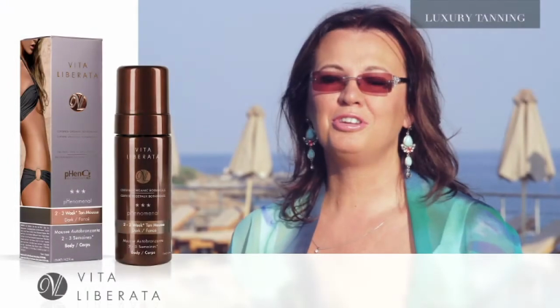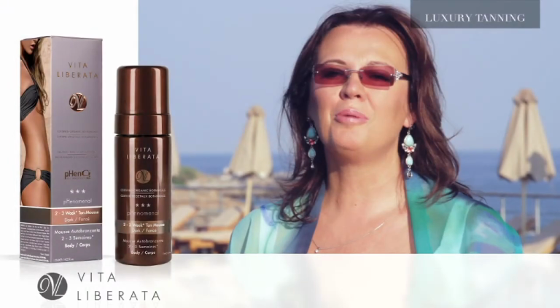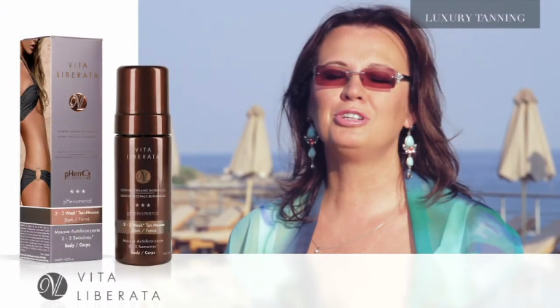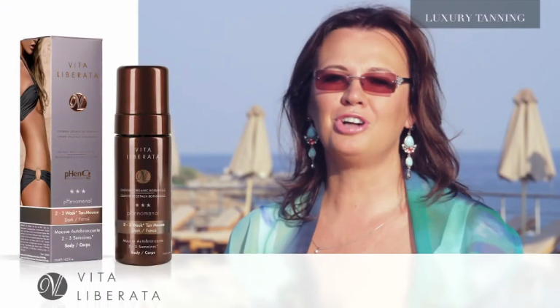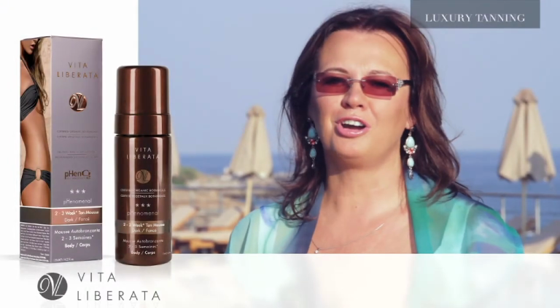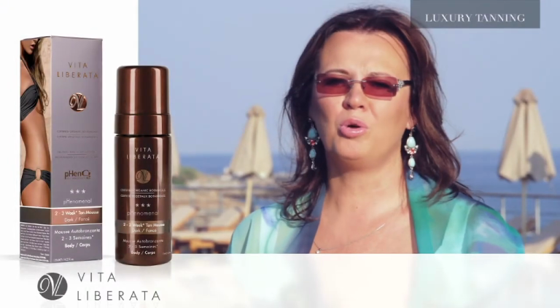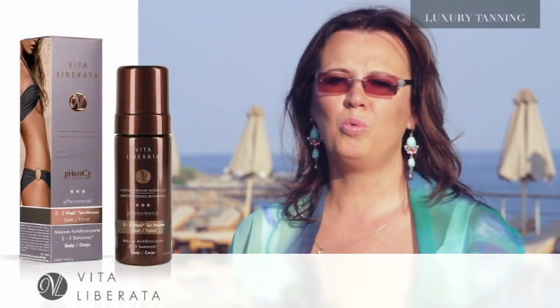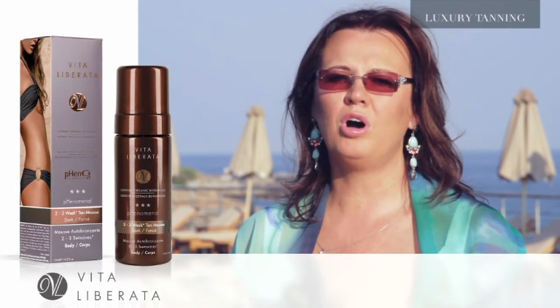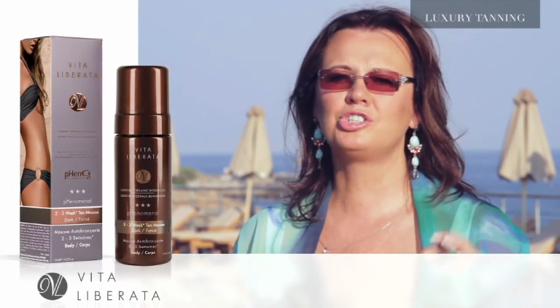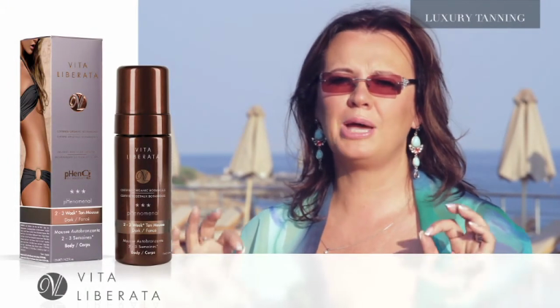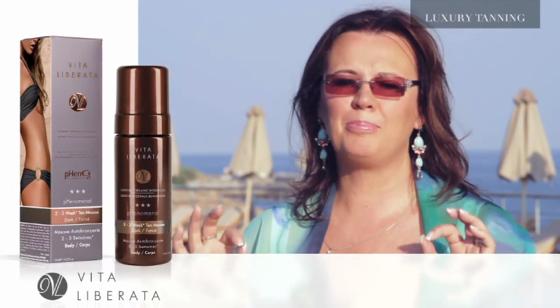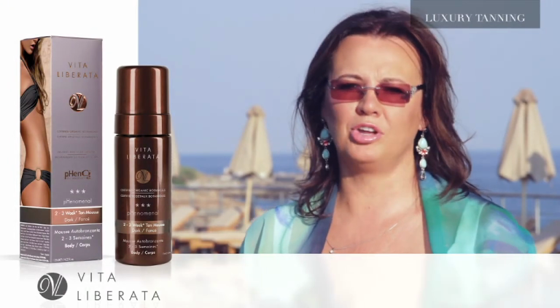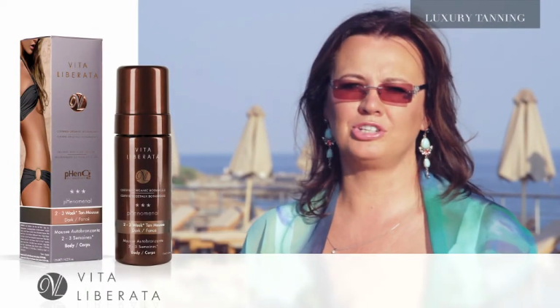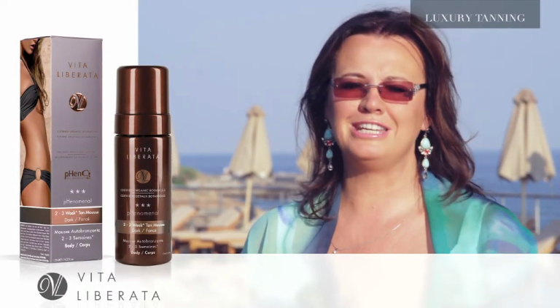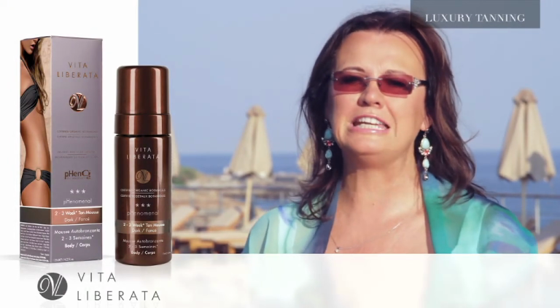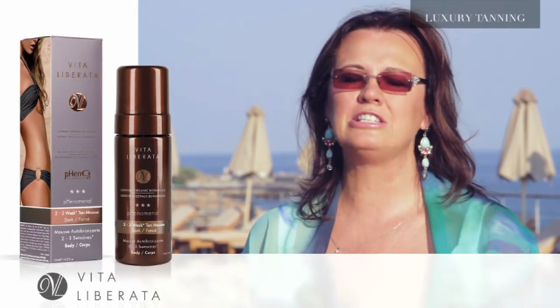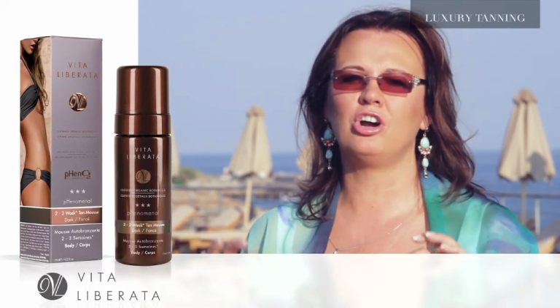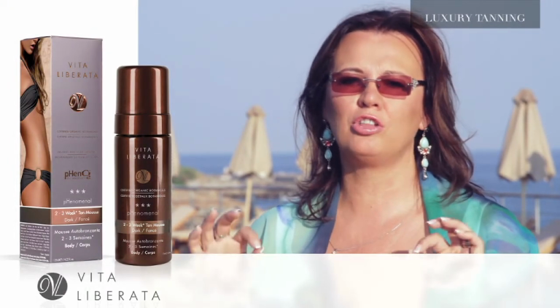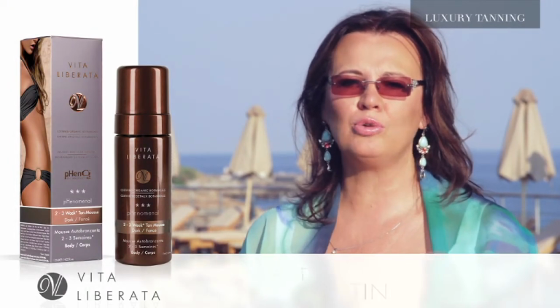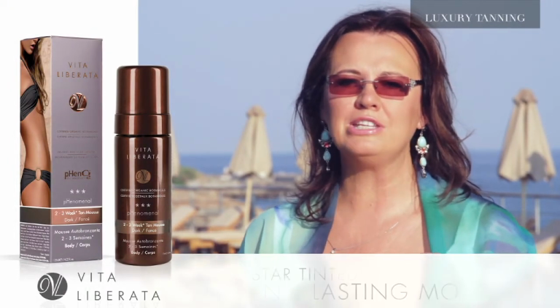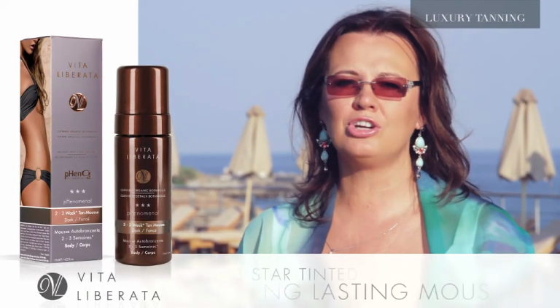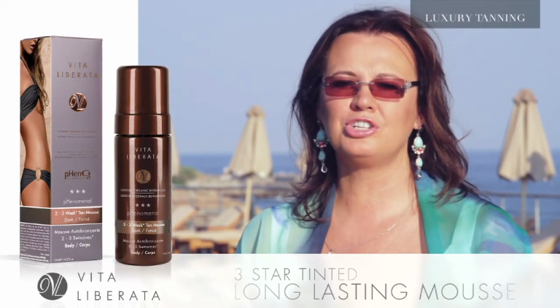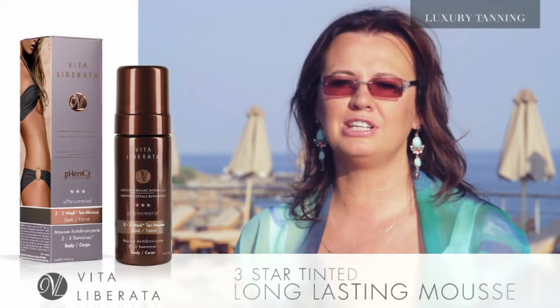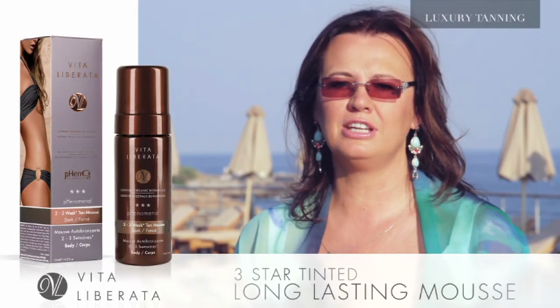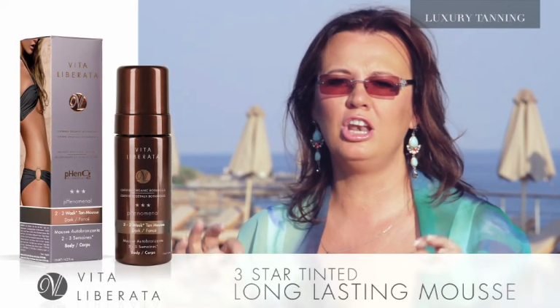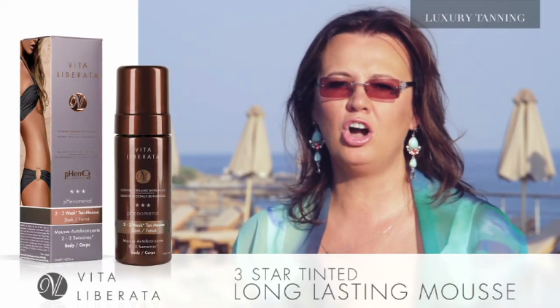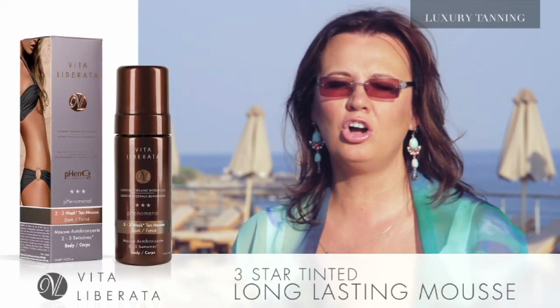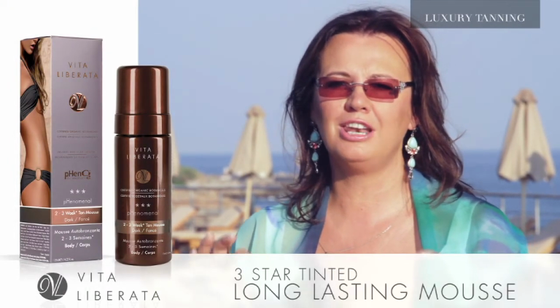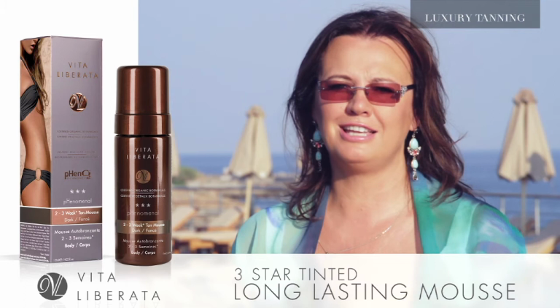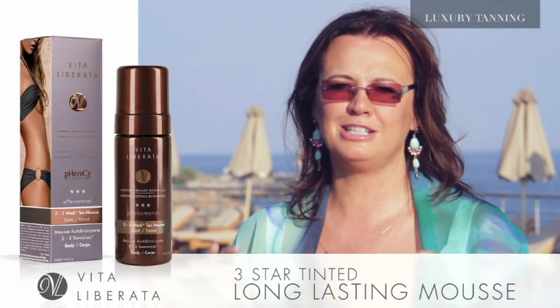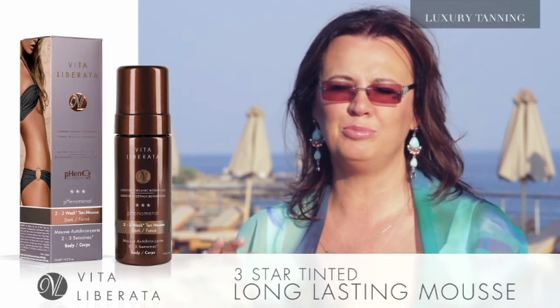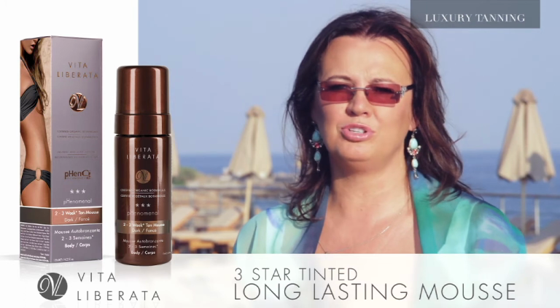Phenomenal Dark — what a product. It is our three-star tinted, long-lasting mousse.